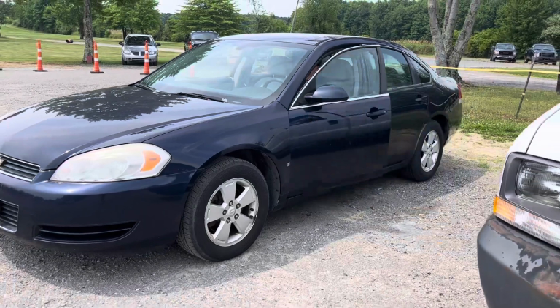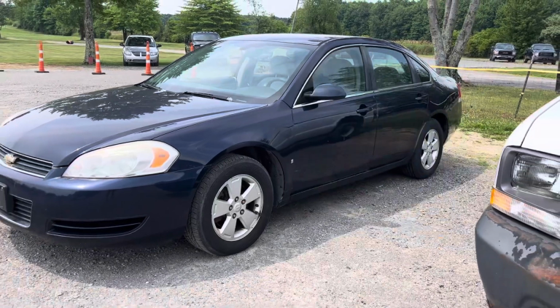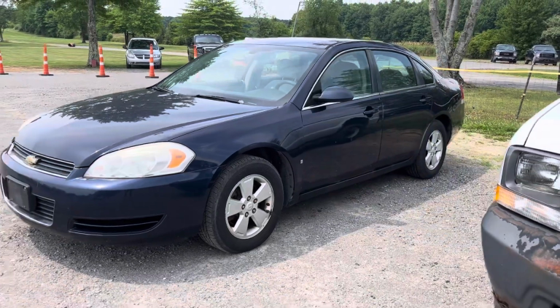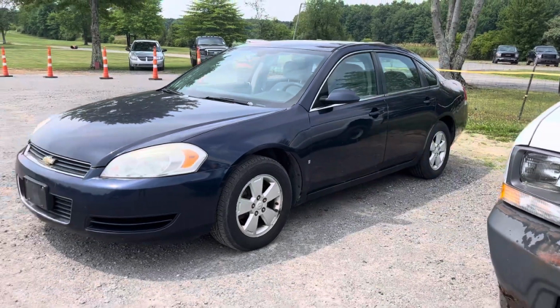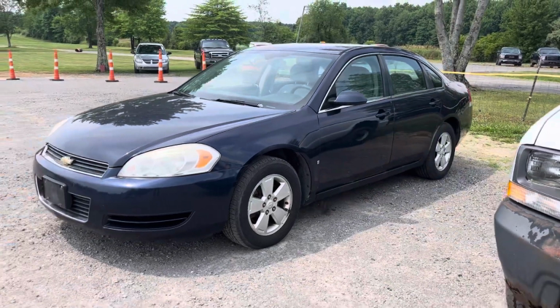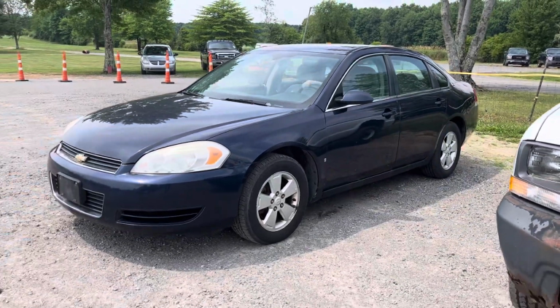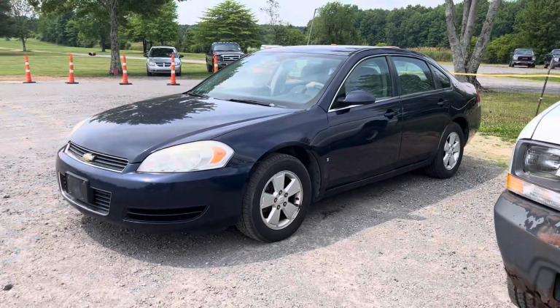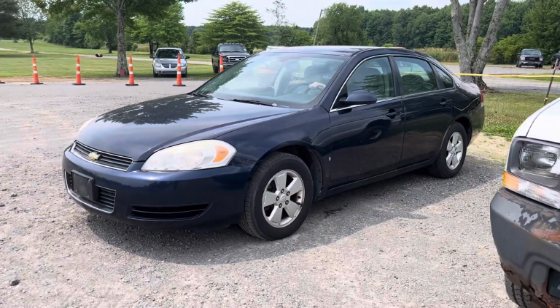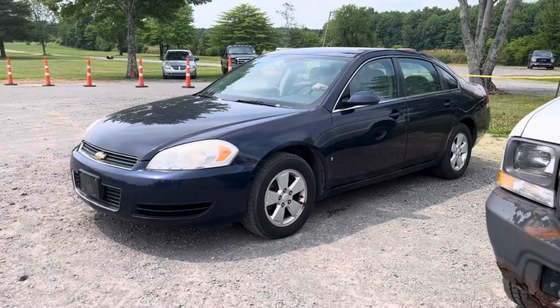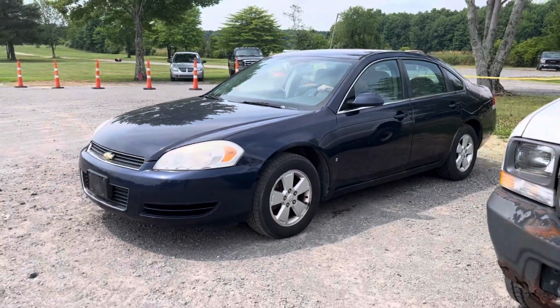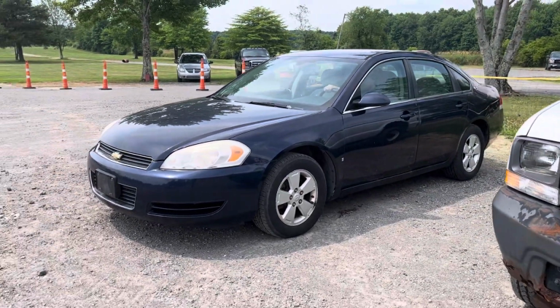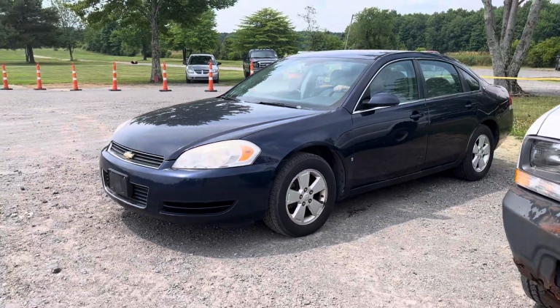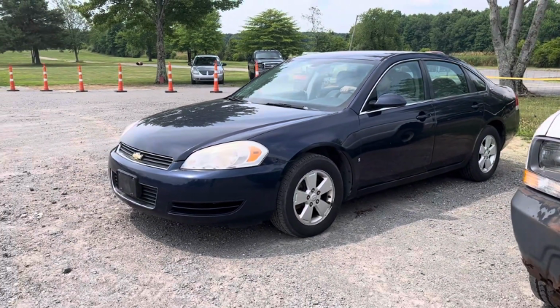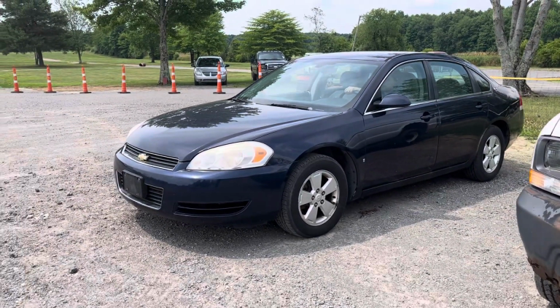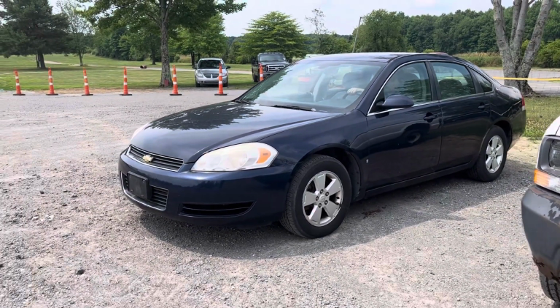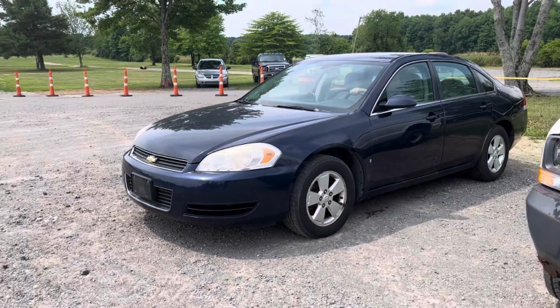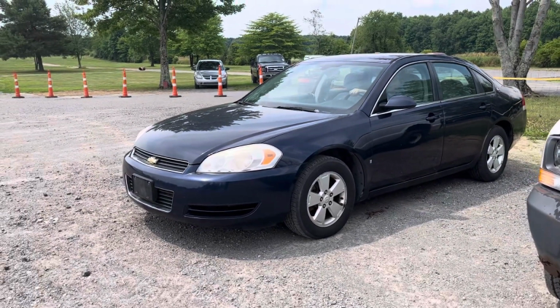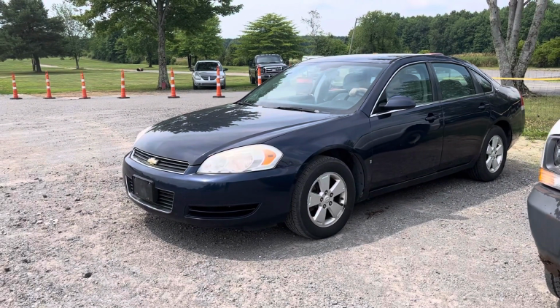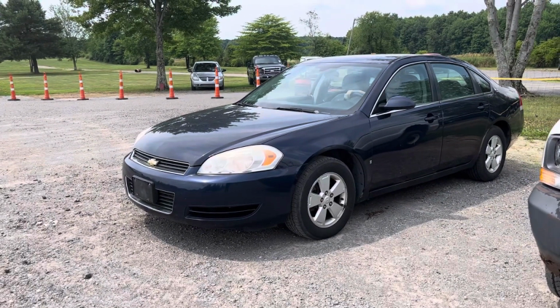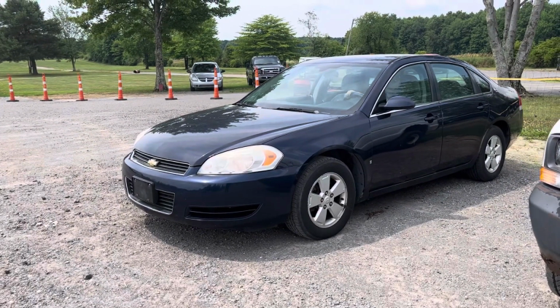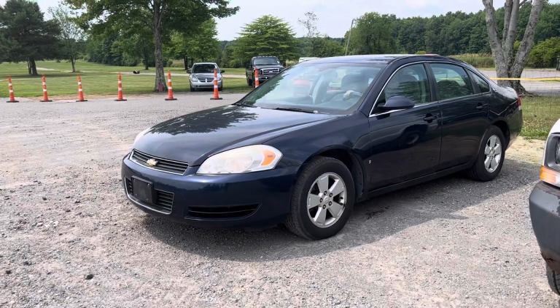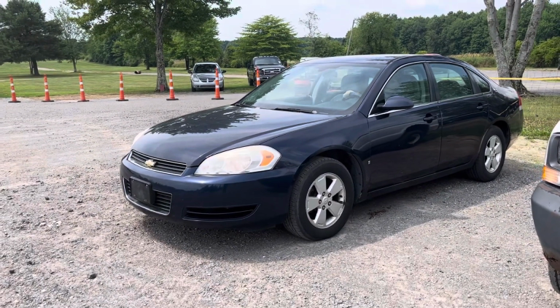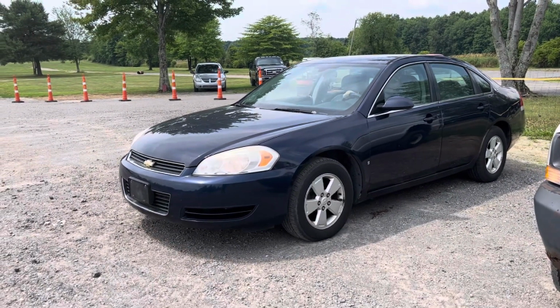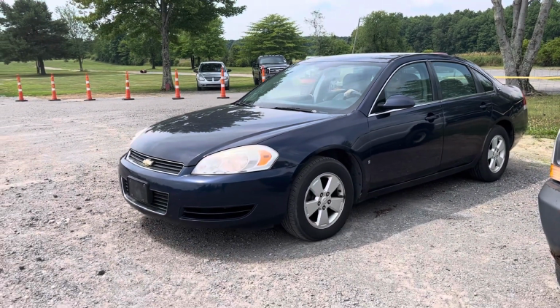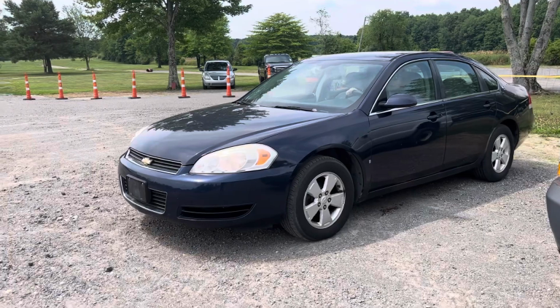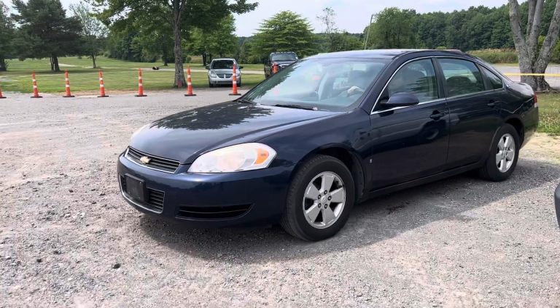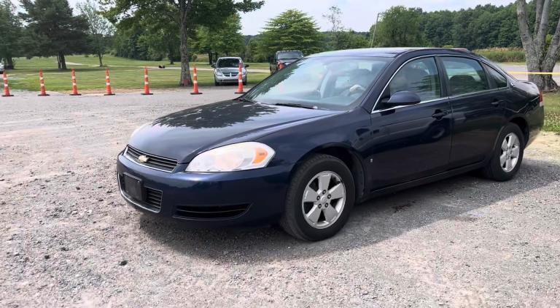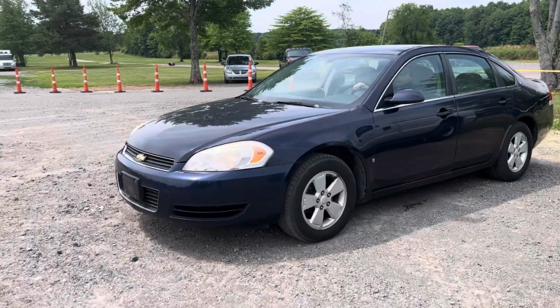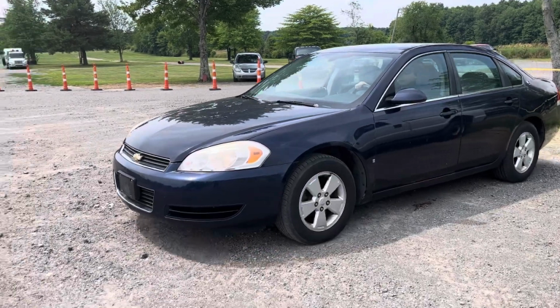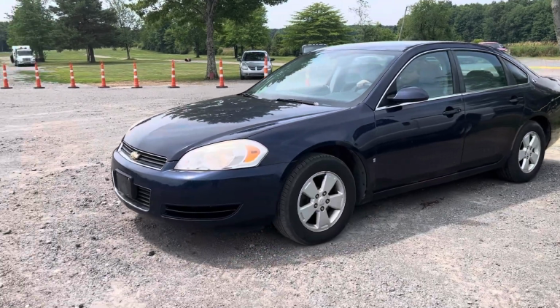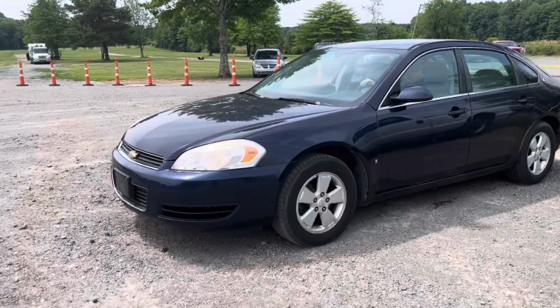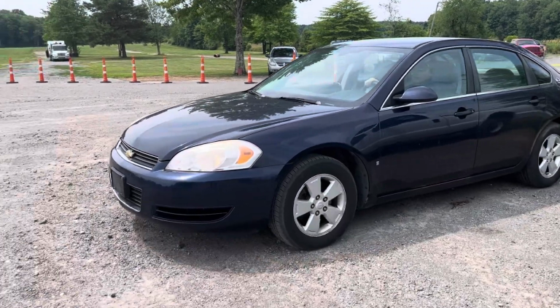This is lot 1130. This is a 2008 Chevy Impala. This is a municipality consignment.